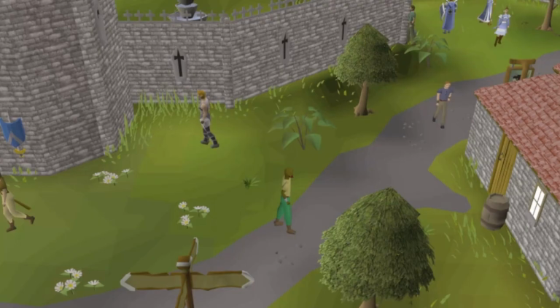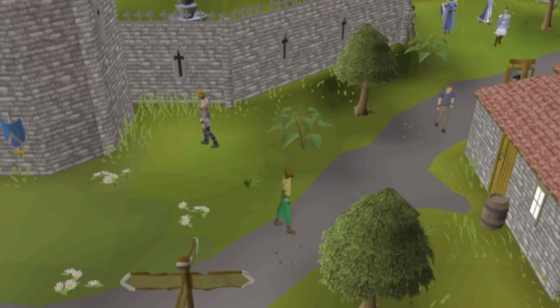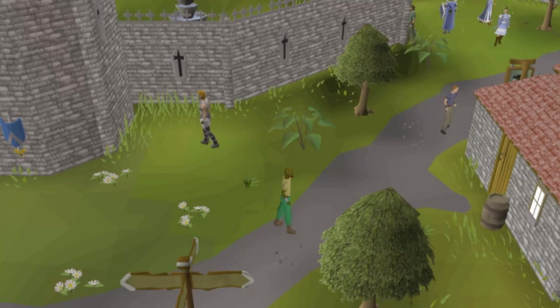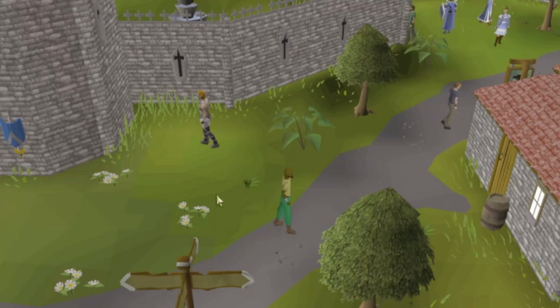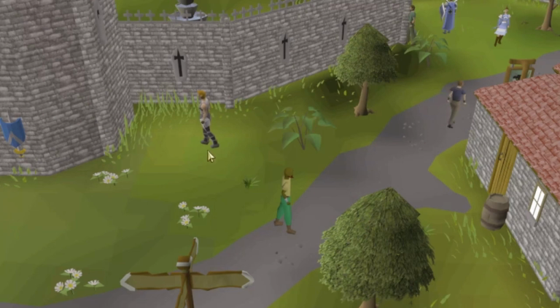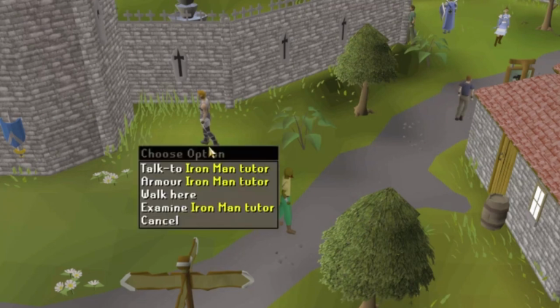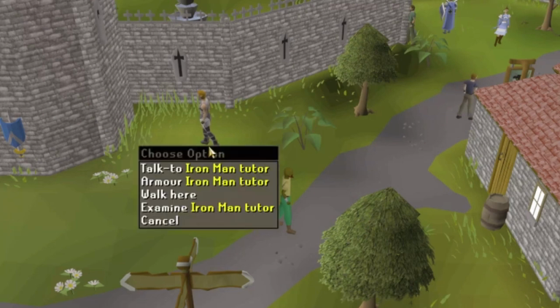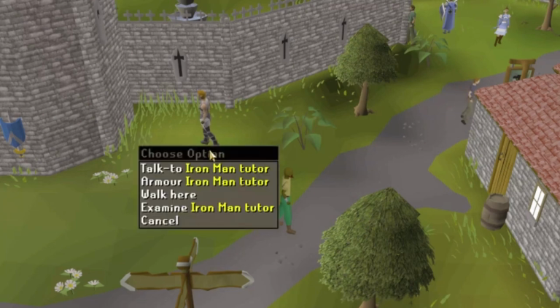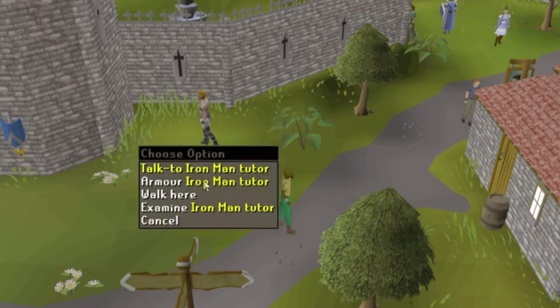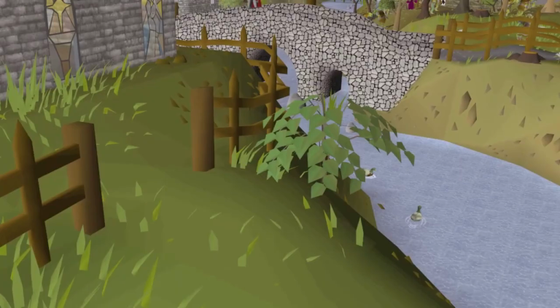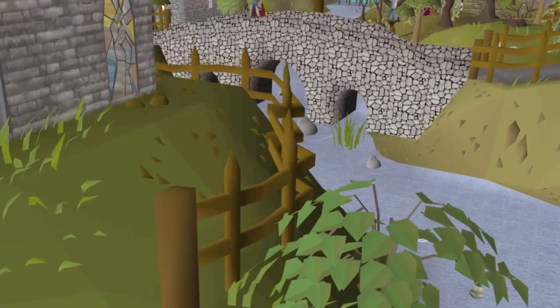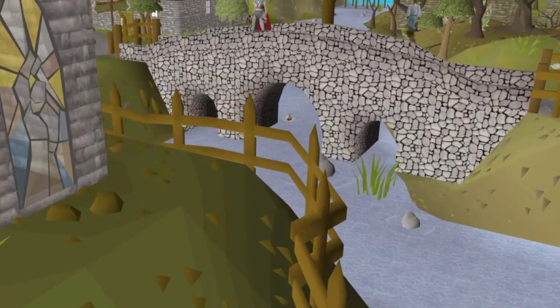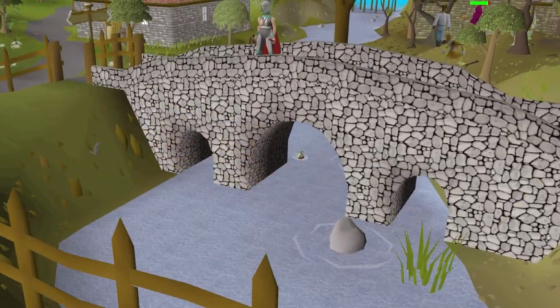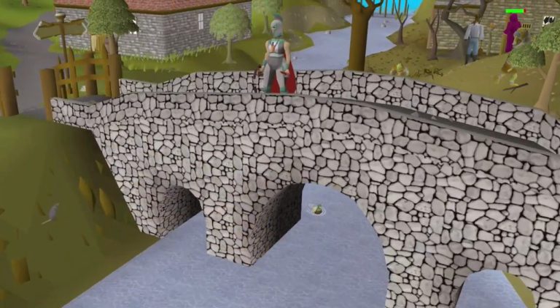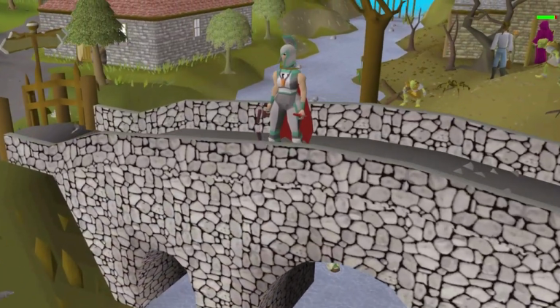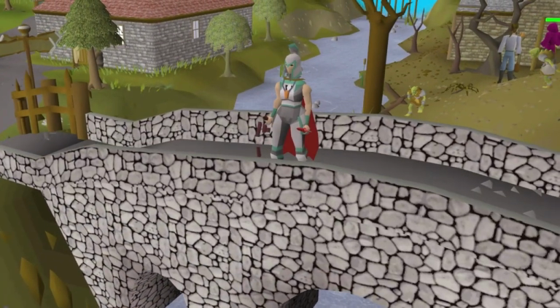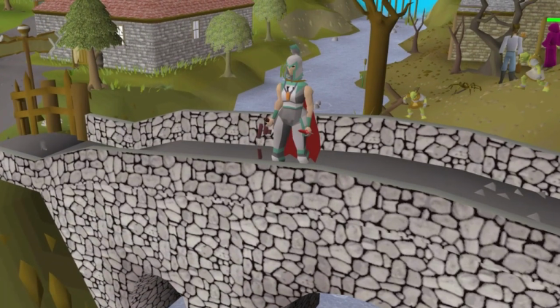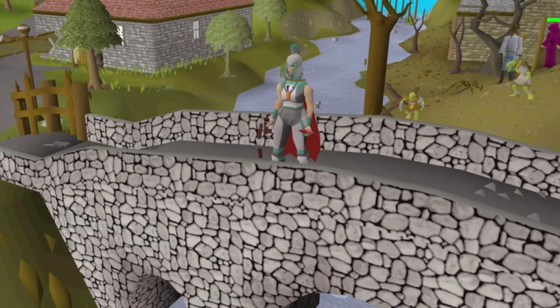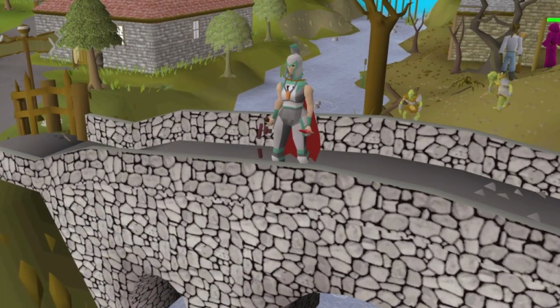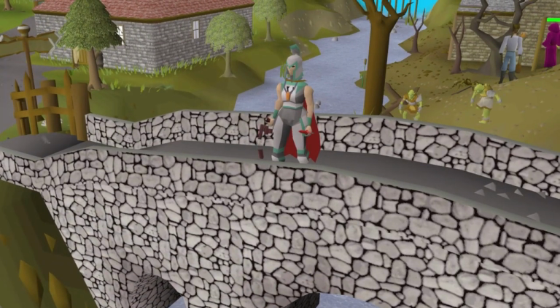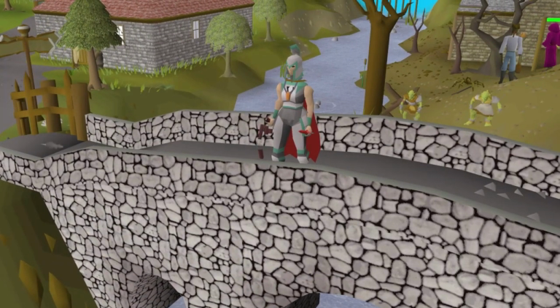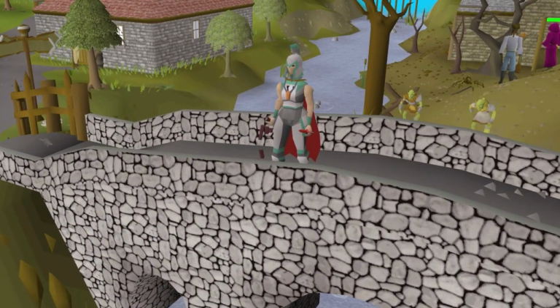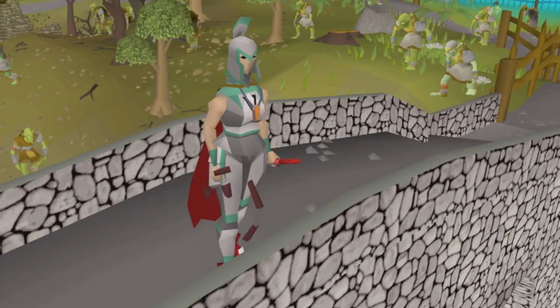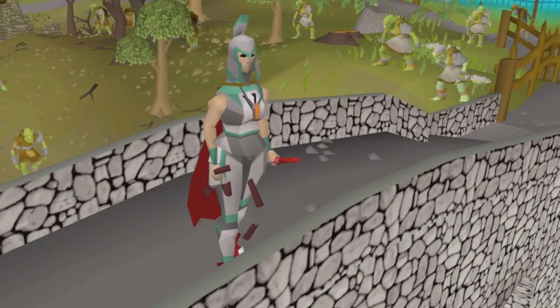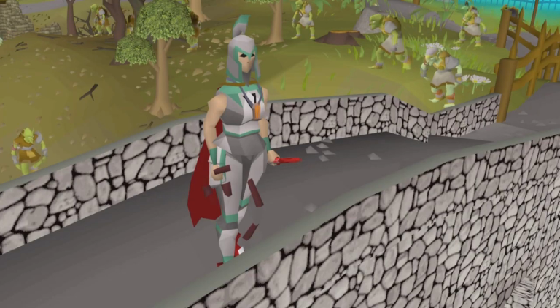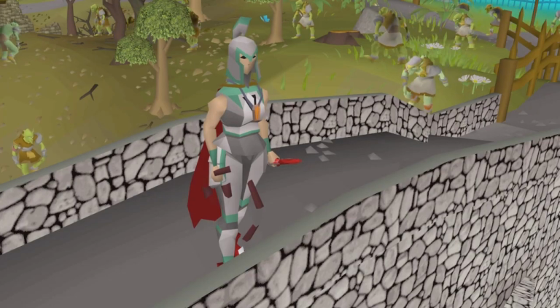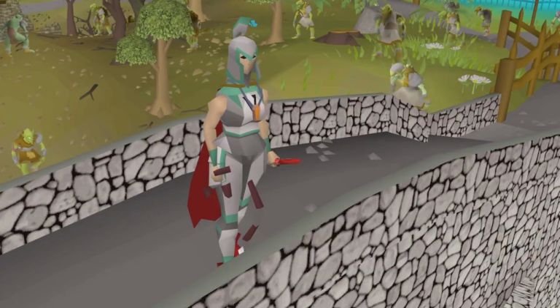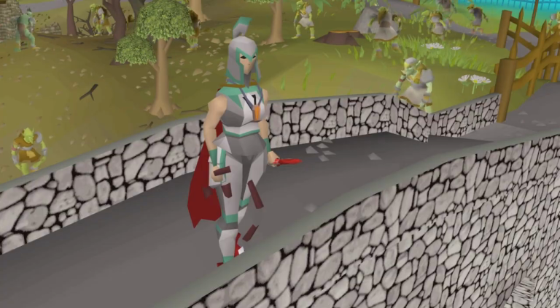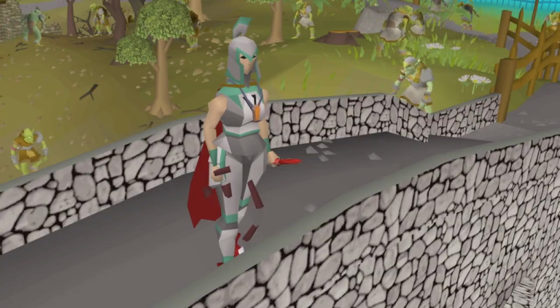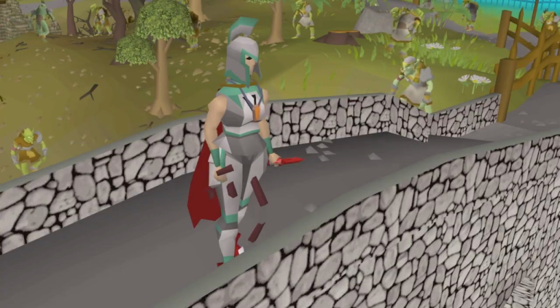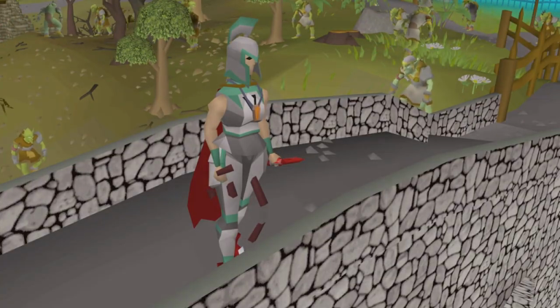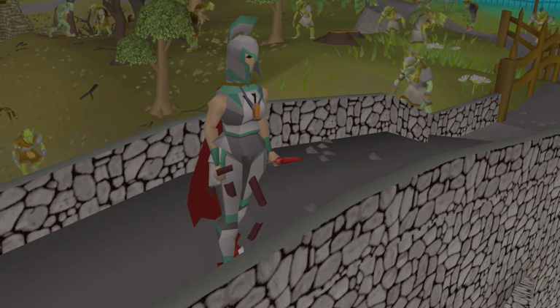There's also new Ironman armor available for unranked group Irons, and the armor is a green version of the group Iron armor.